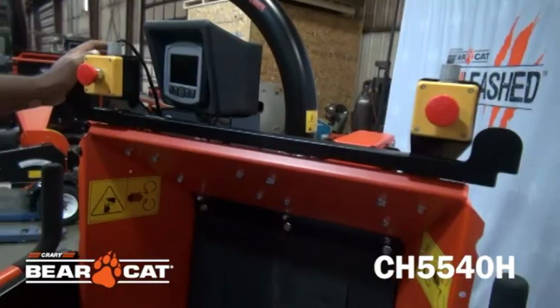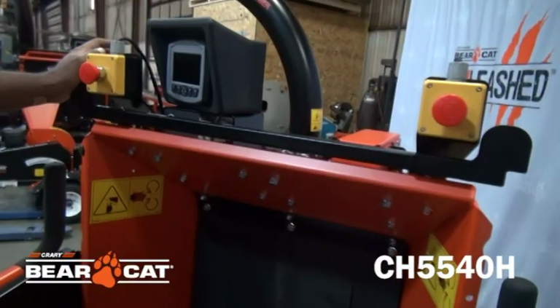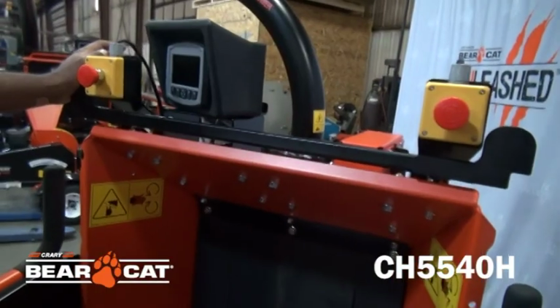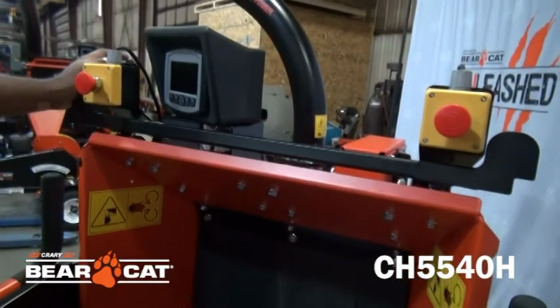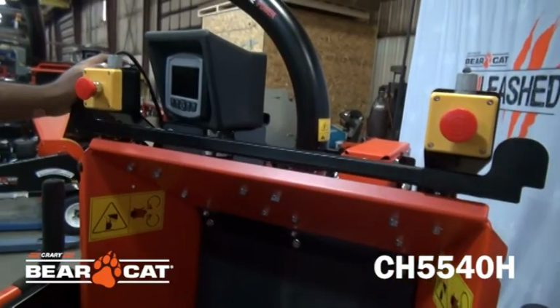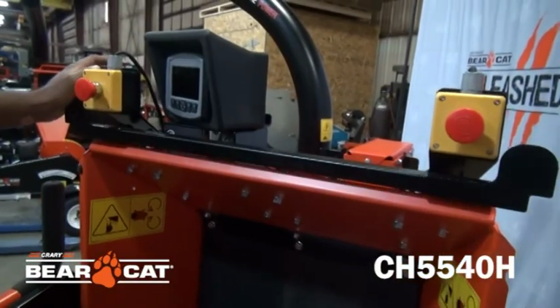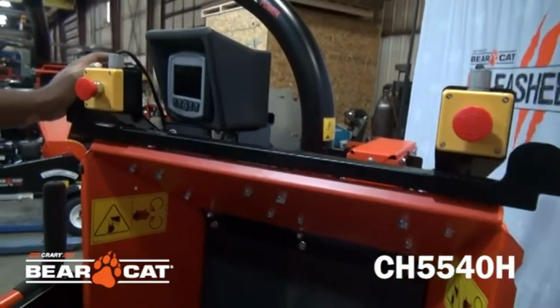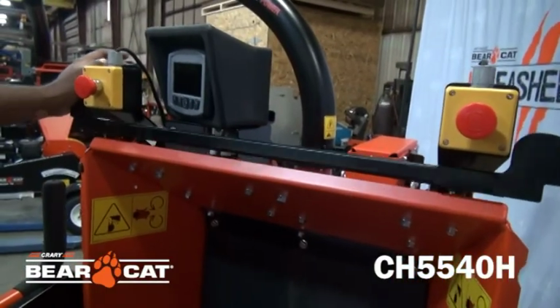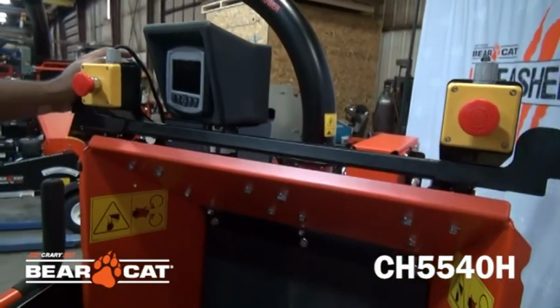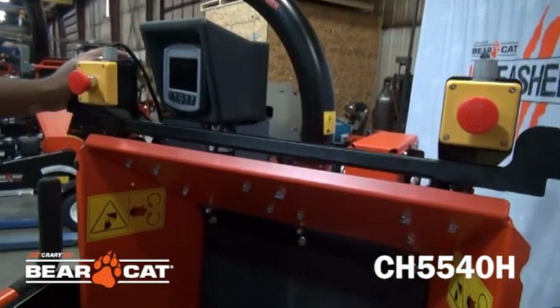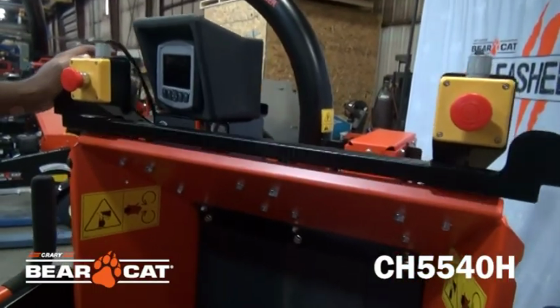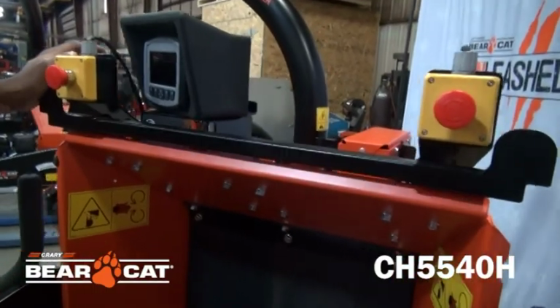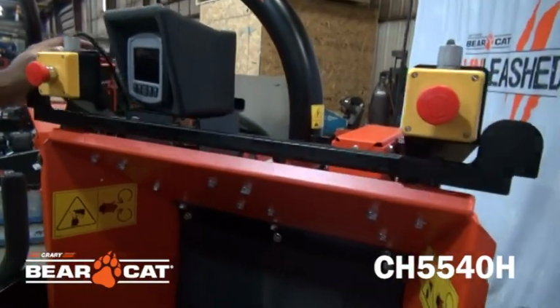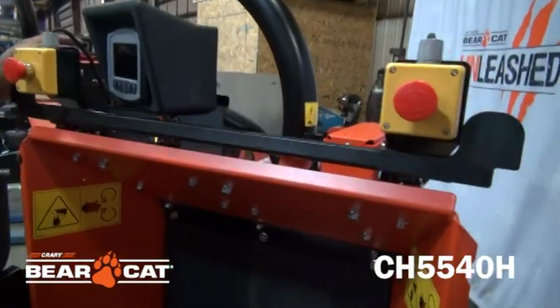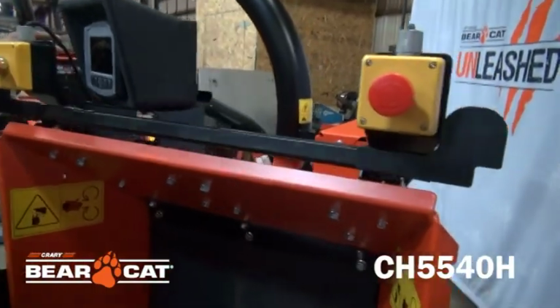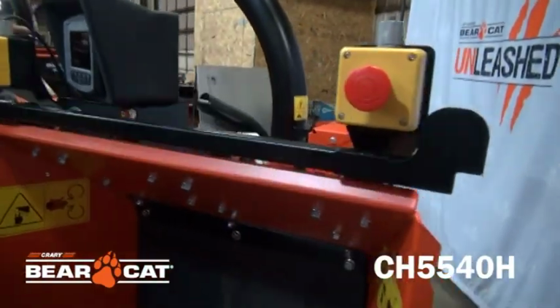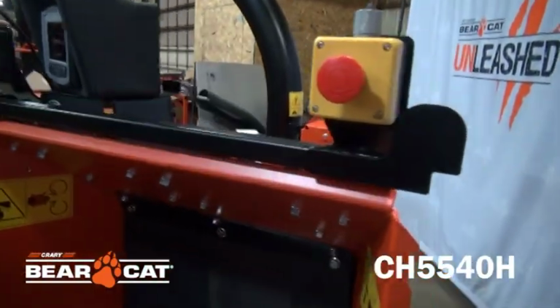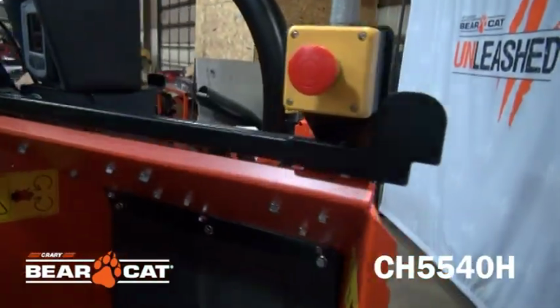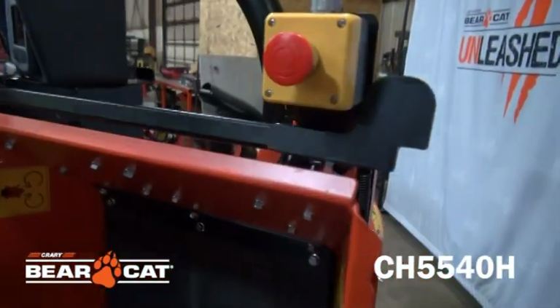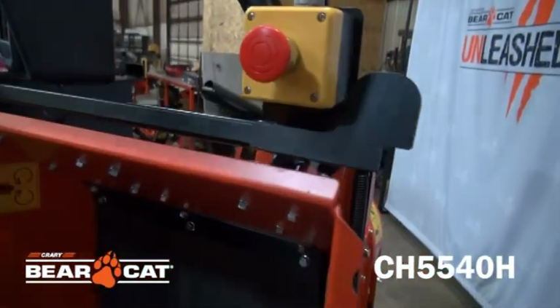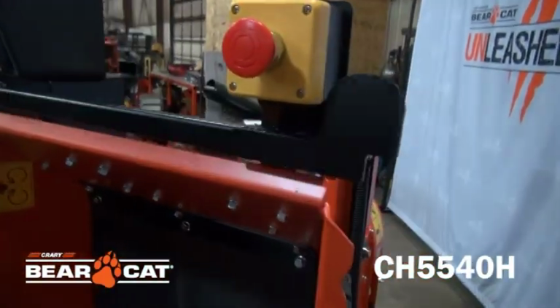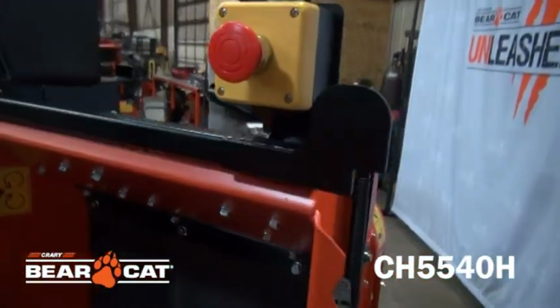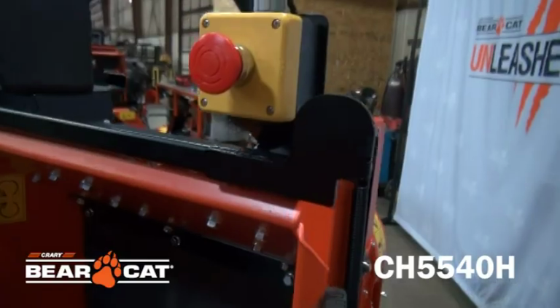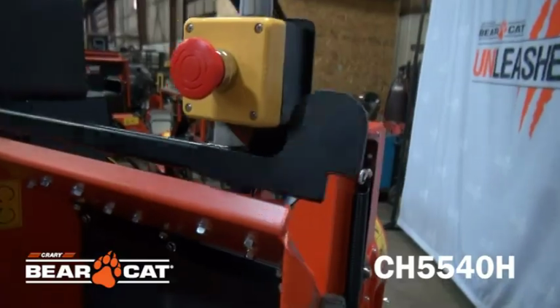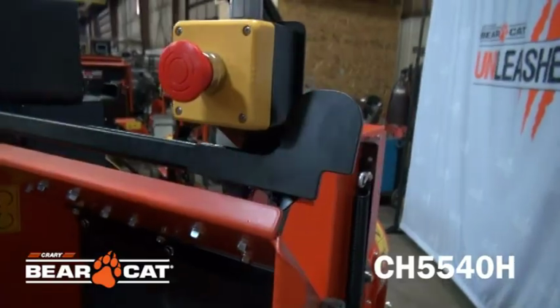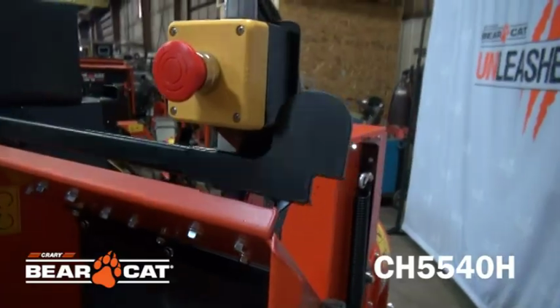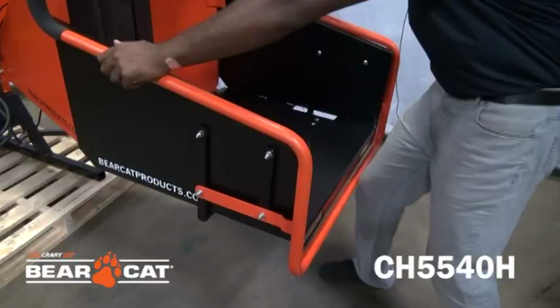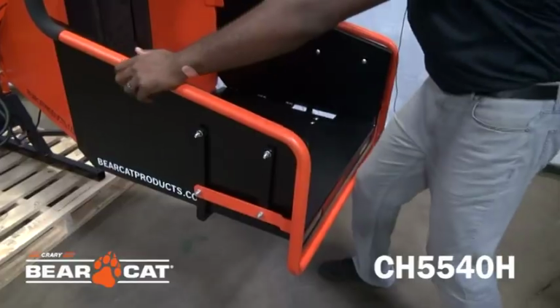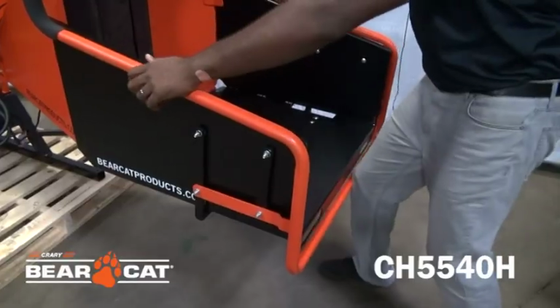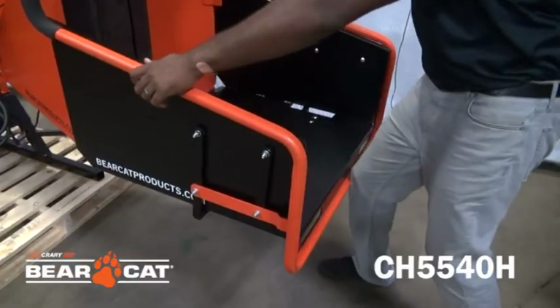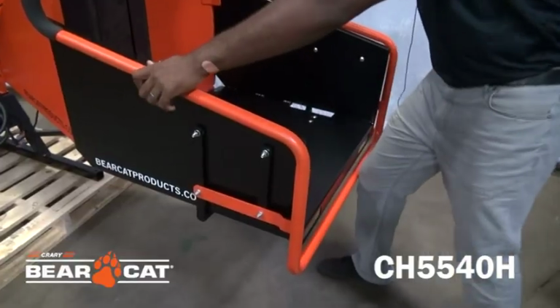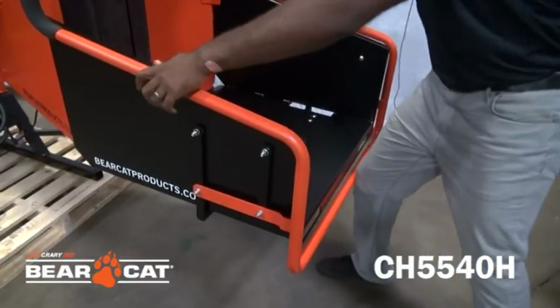The top and bottom safety stop bars provide the operator multiple locations to stop the machine in case of an emergency.